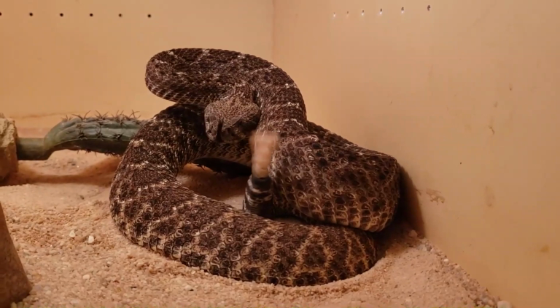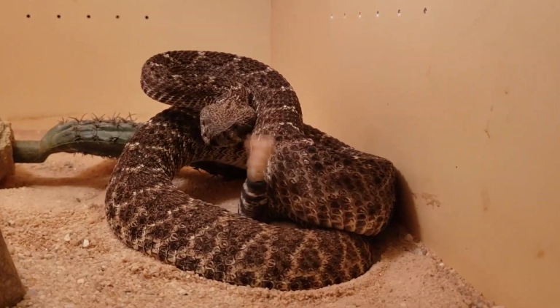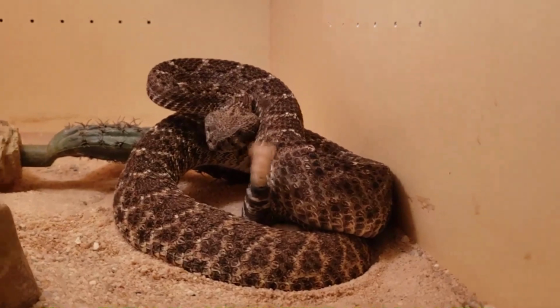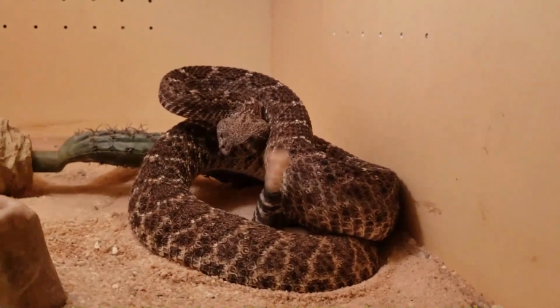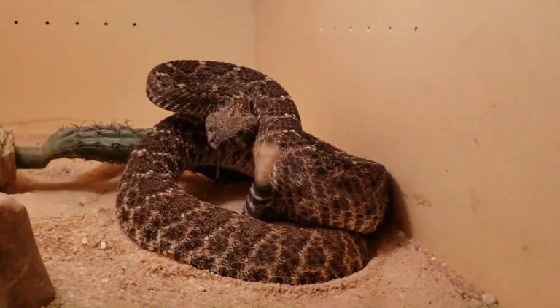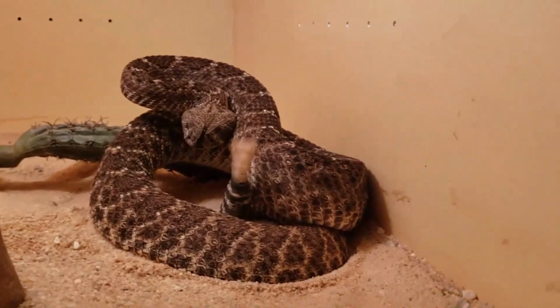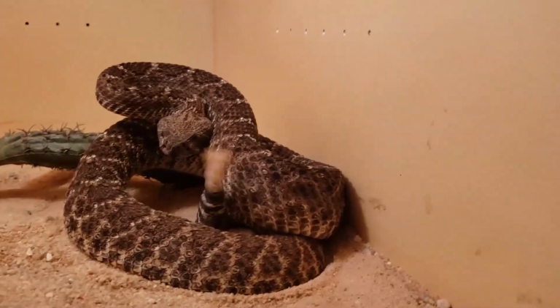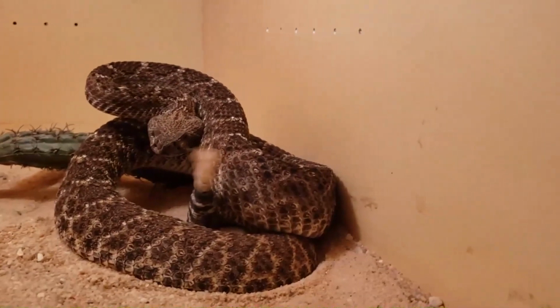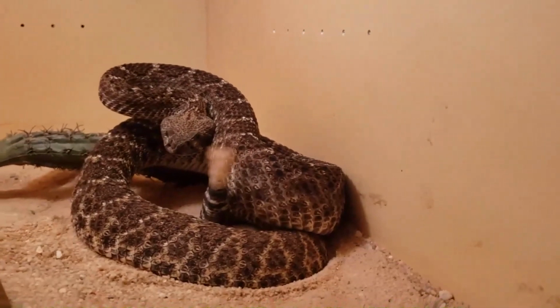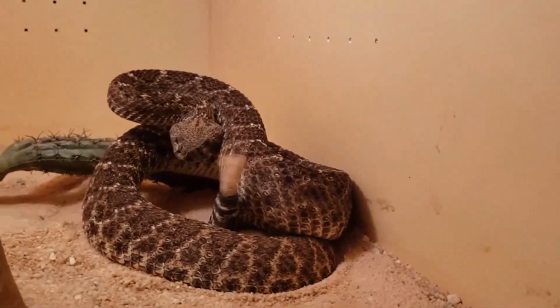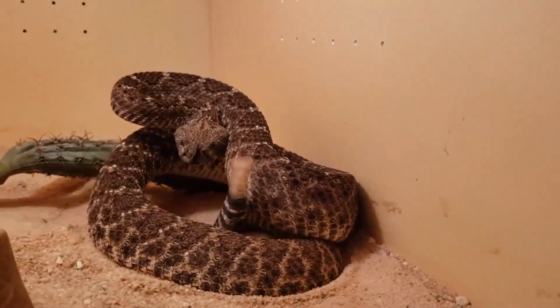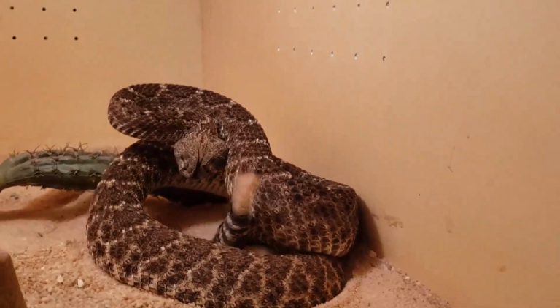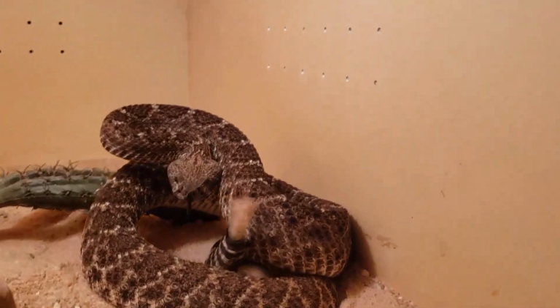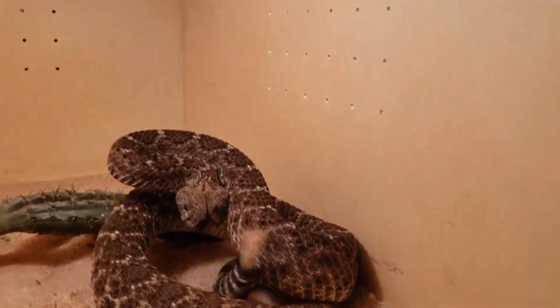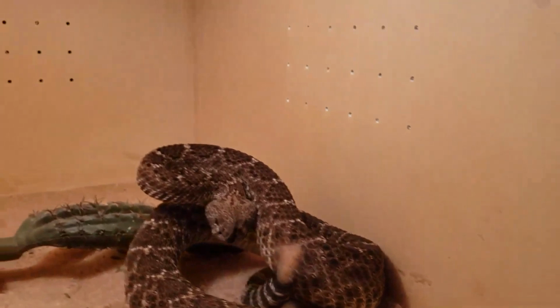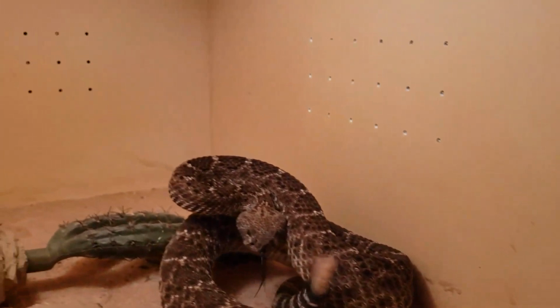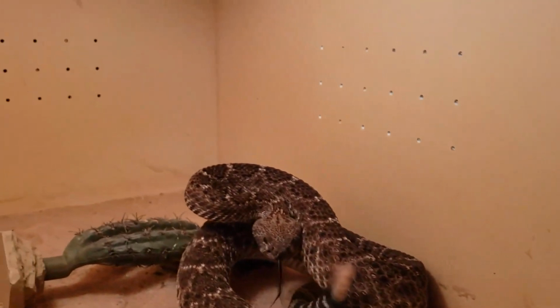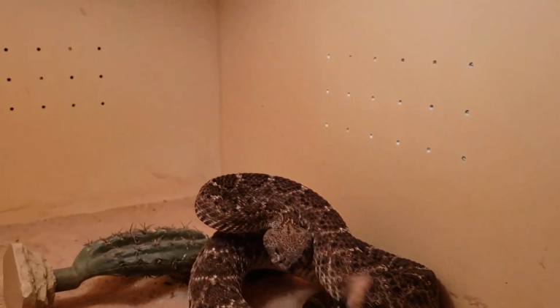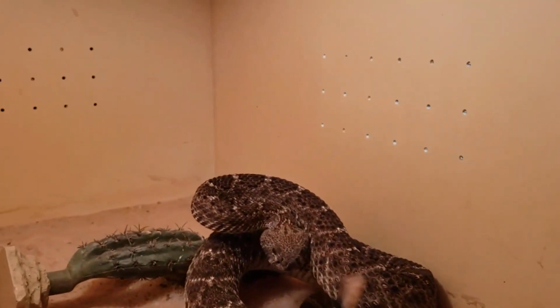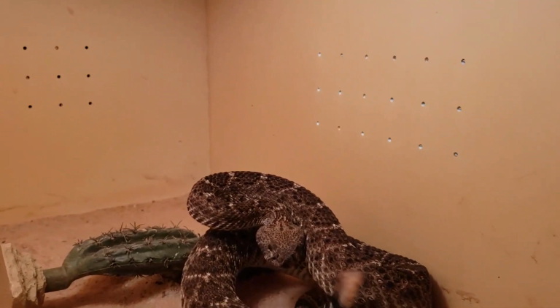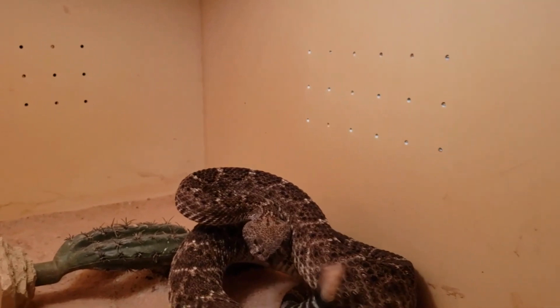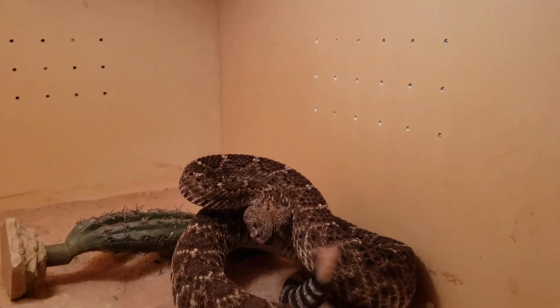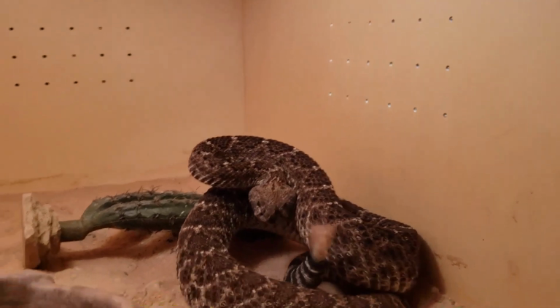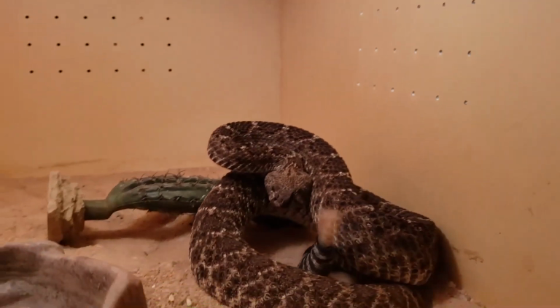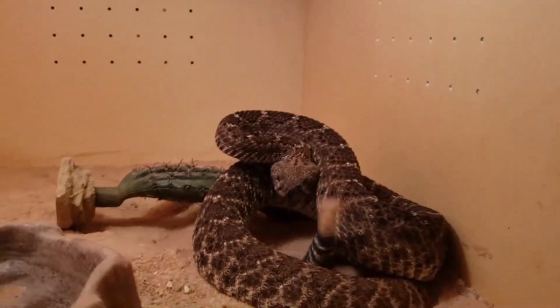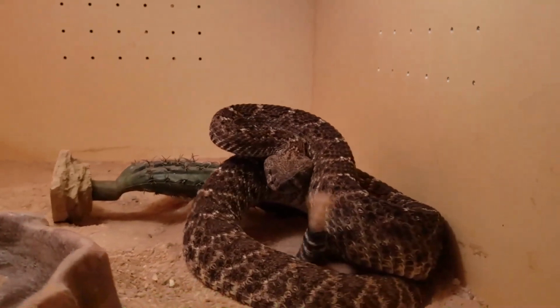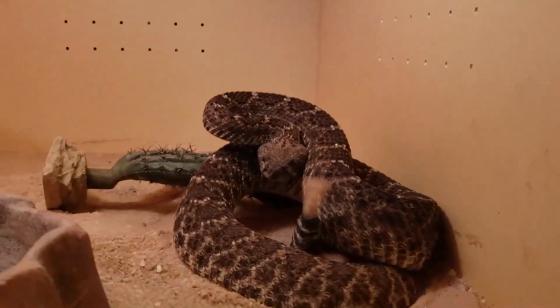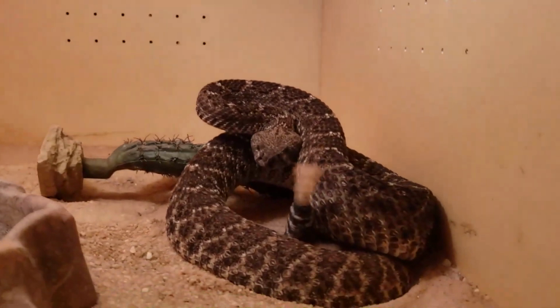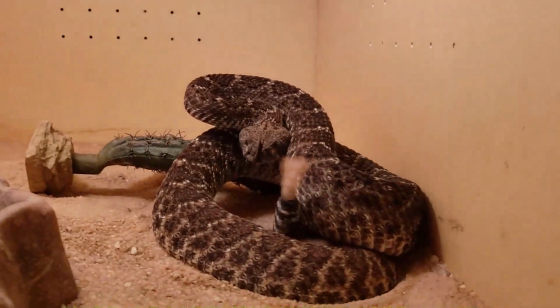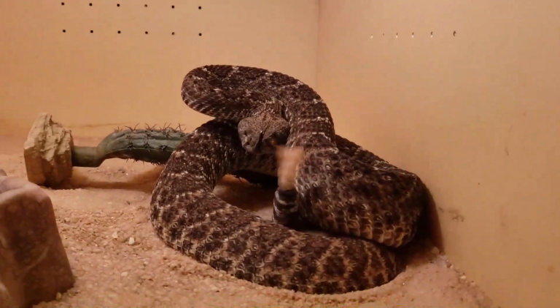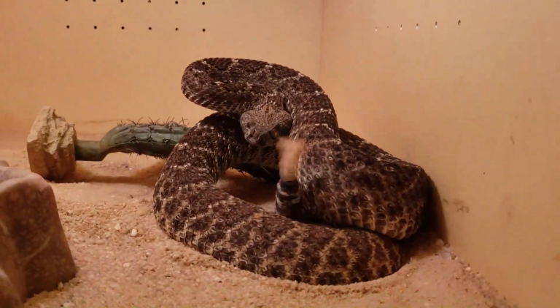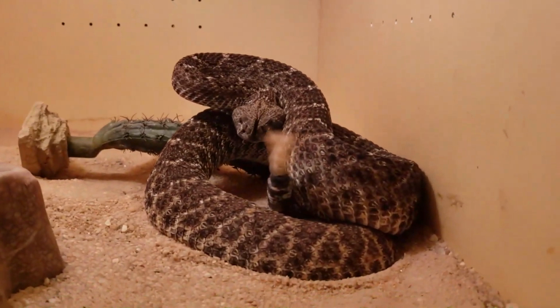Now you can watch his tongue right there. See how he's following the camera with his tongue.